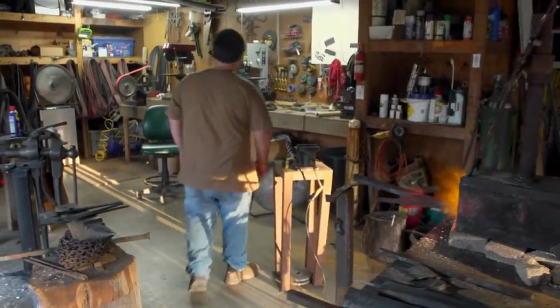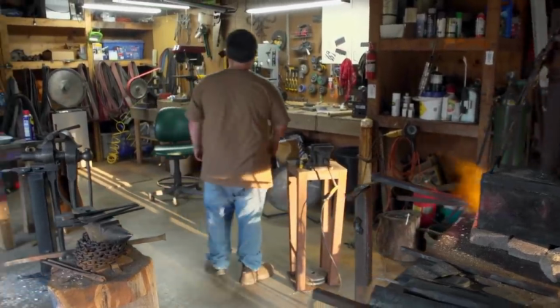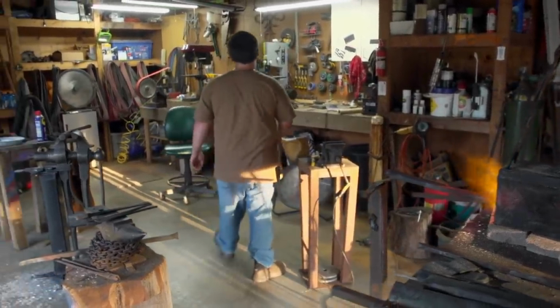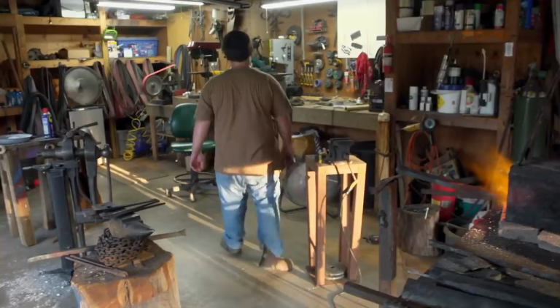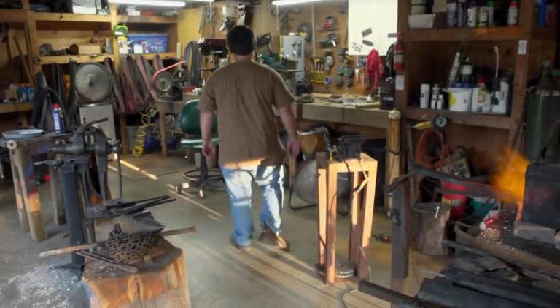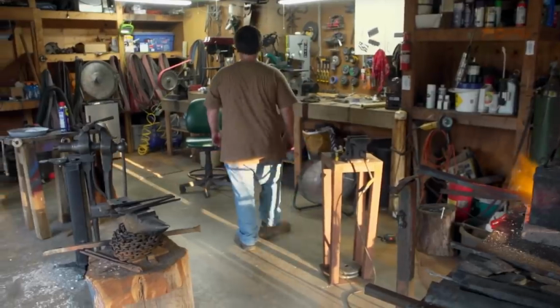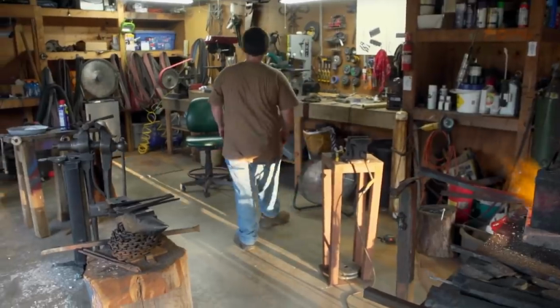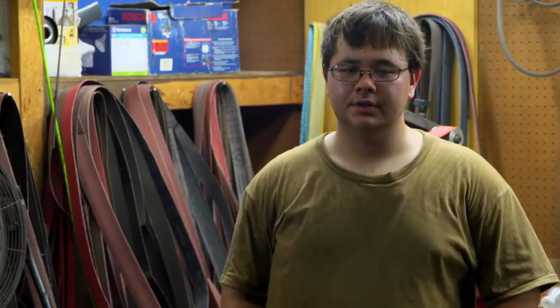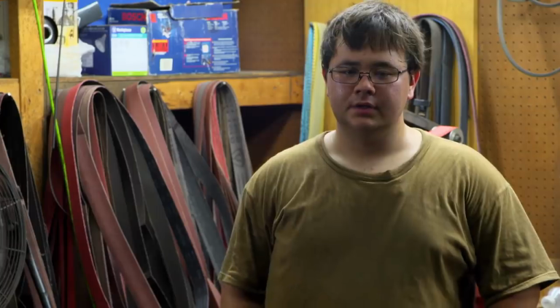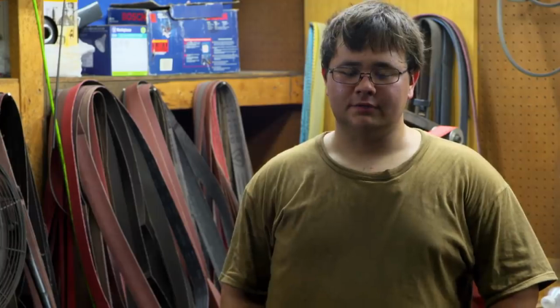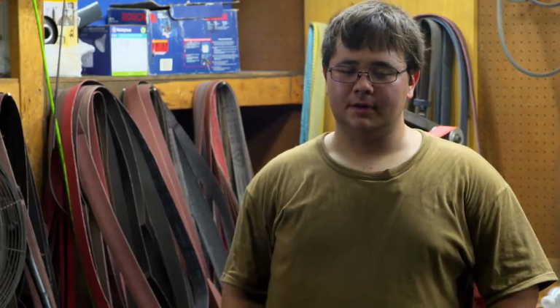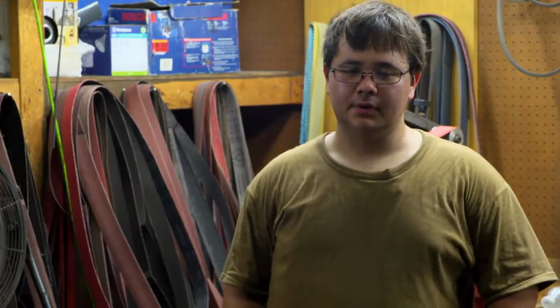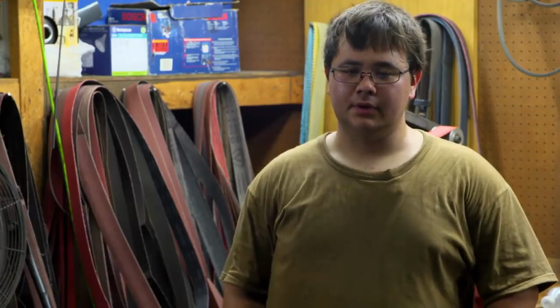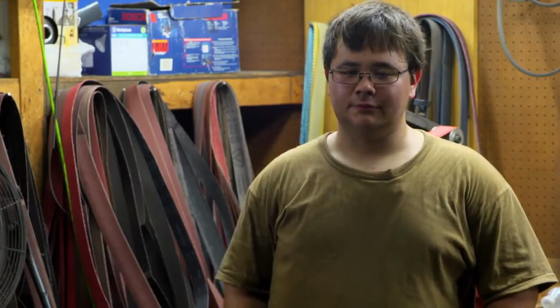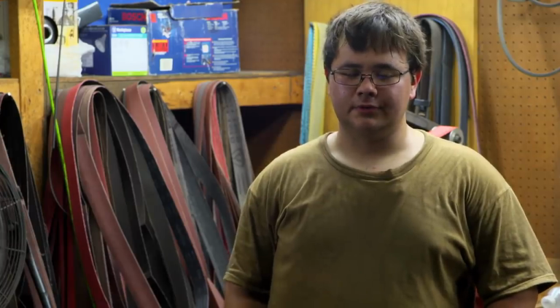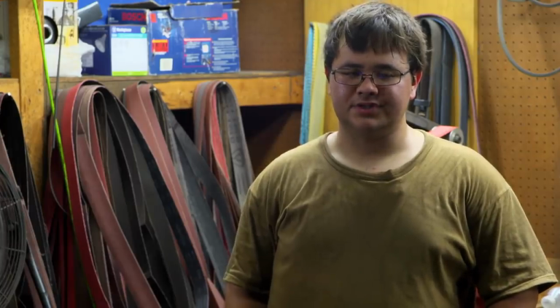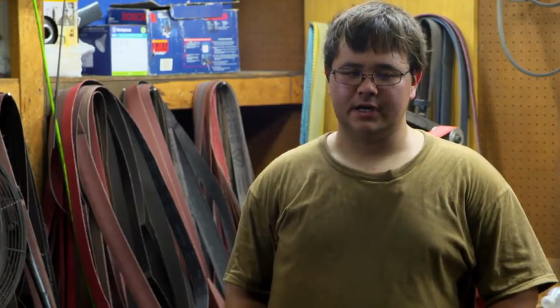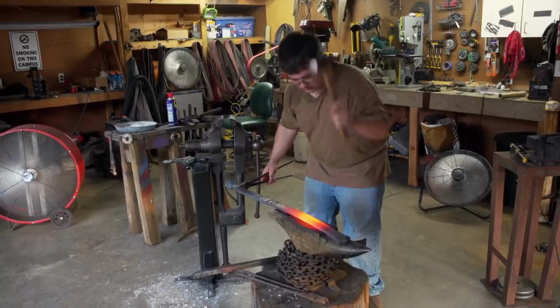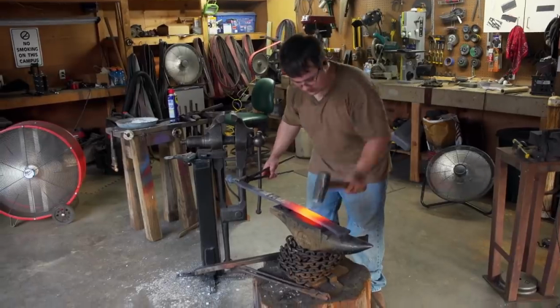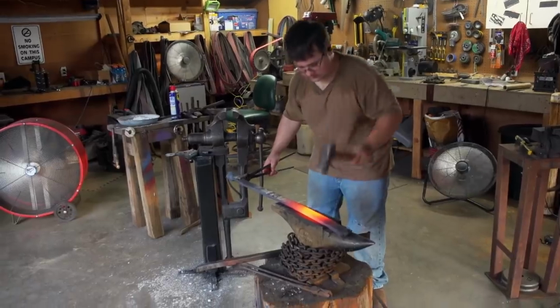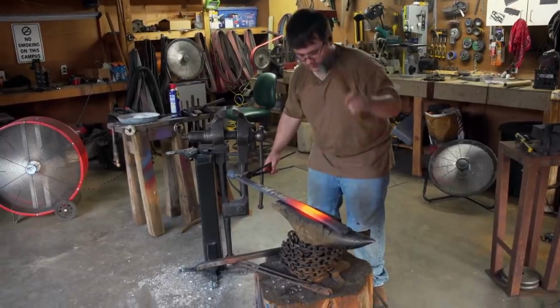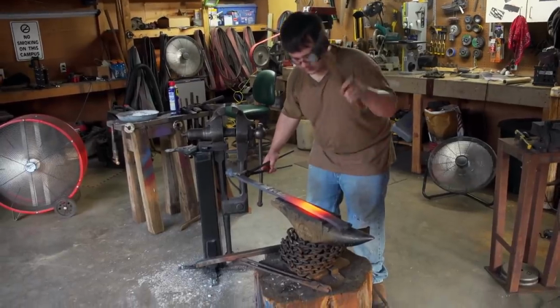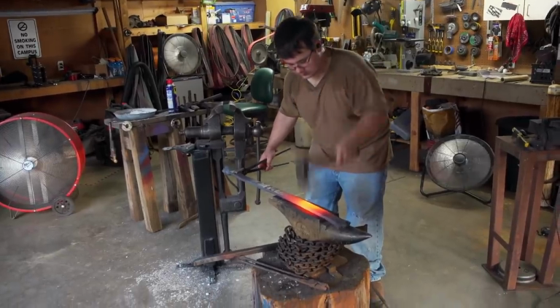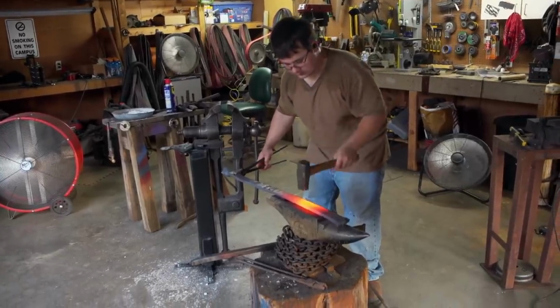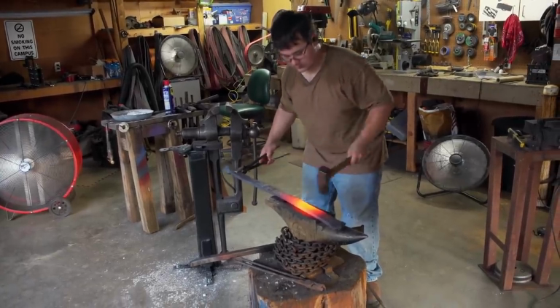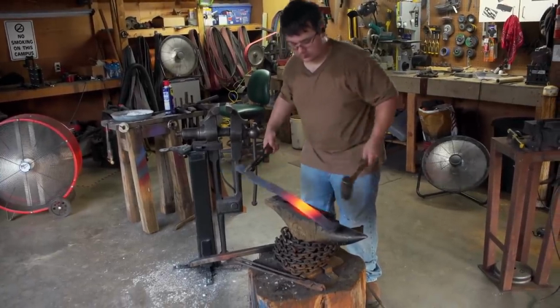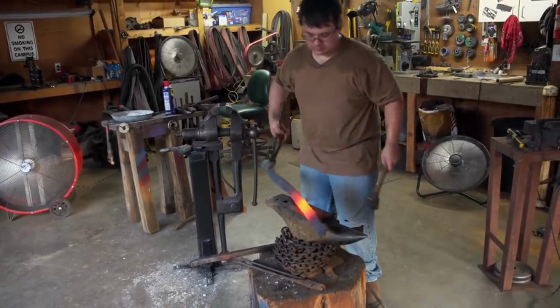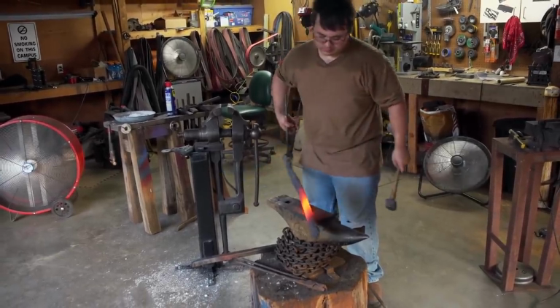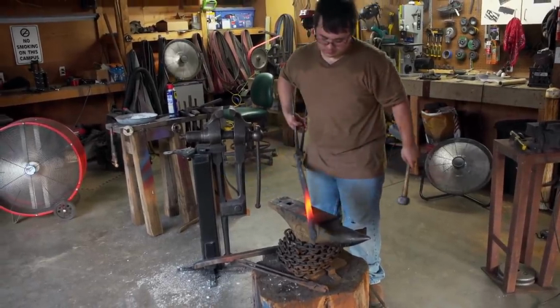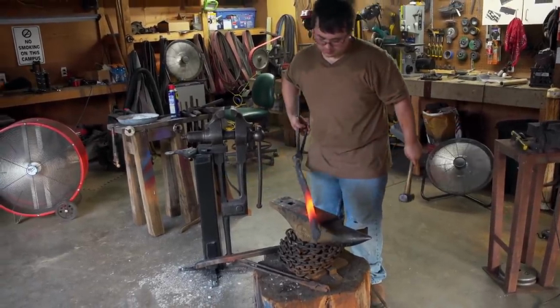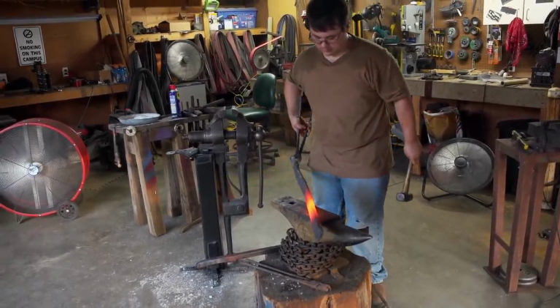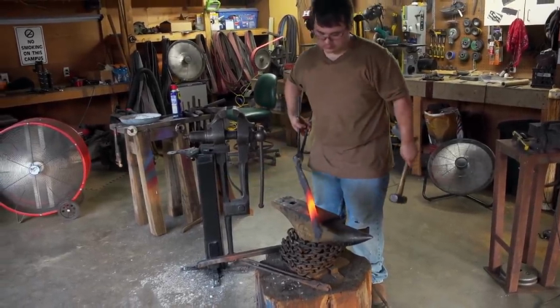It's the end of day one. I've got my billet all forged out, but it's still really rough. Still got a lot of work to do.